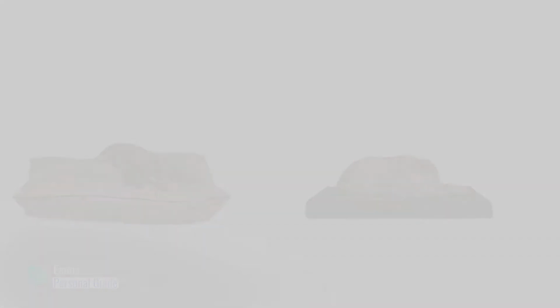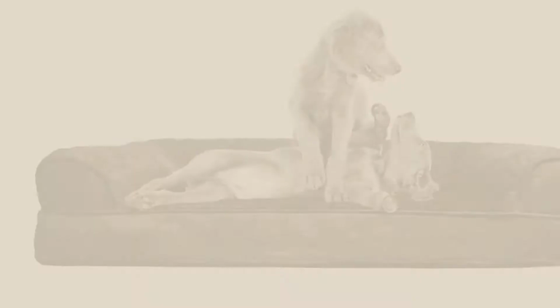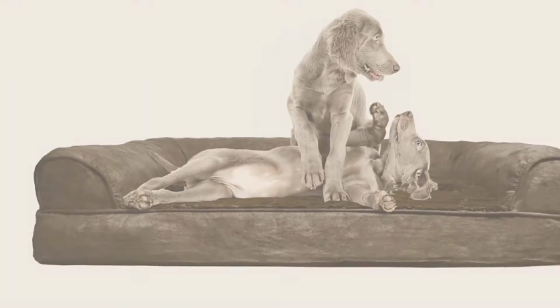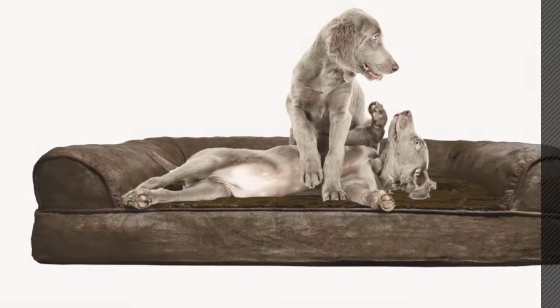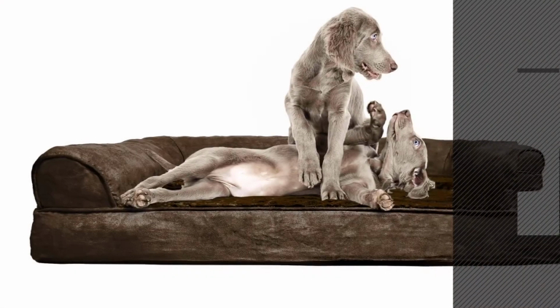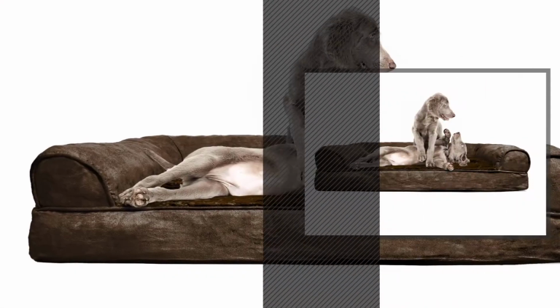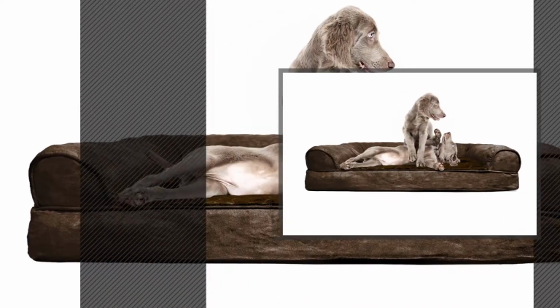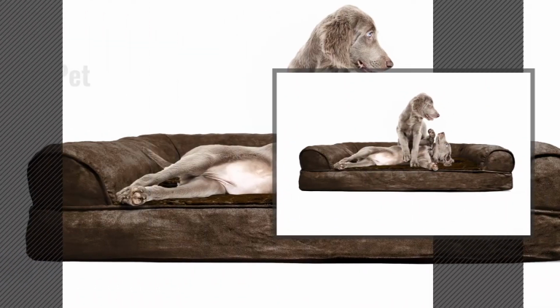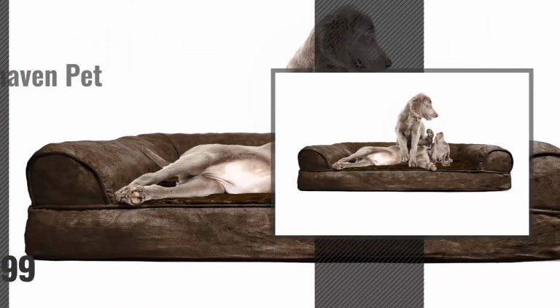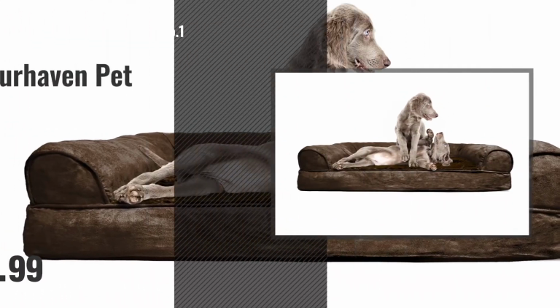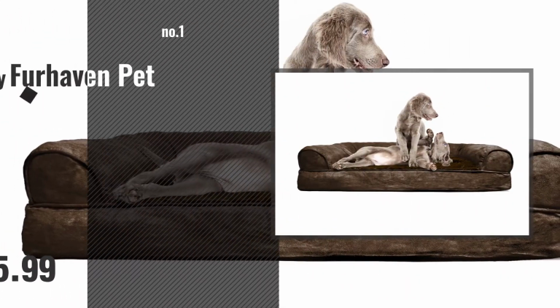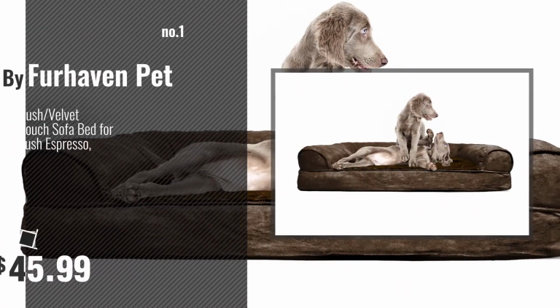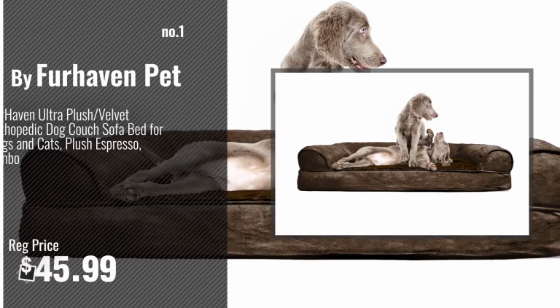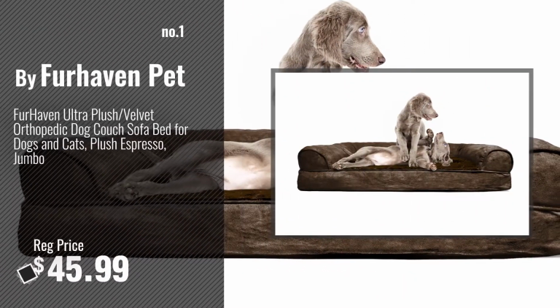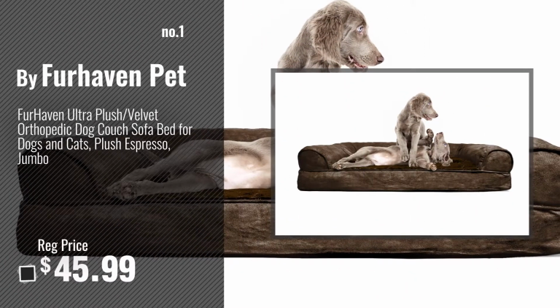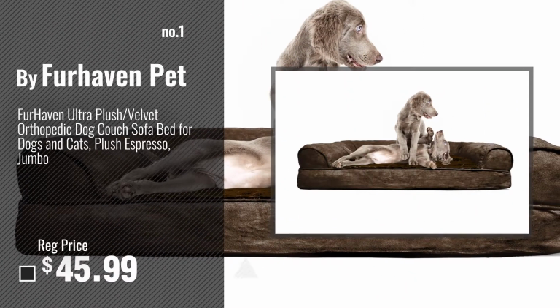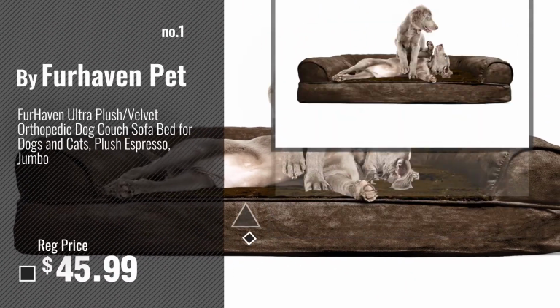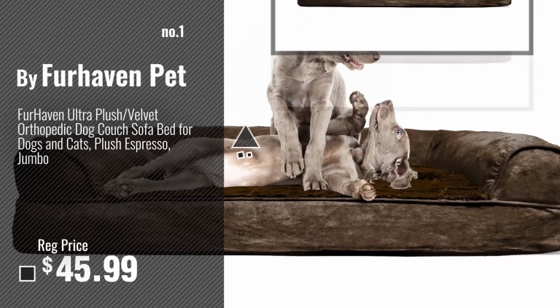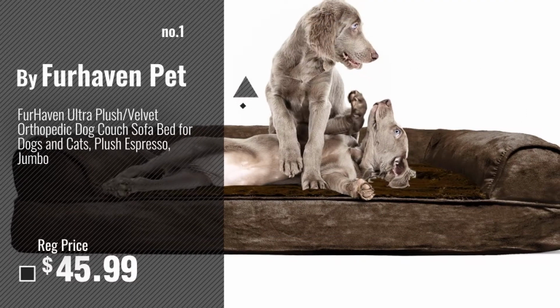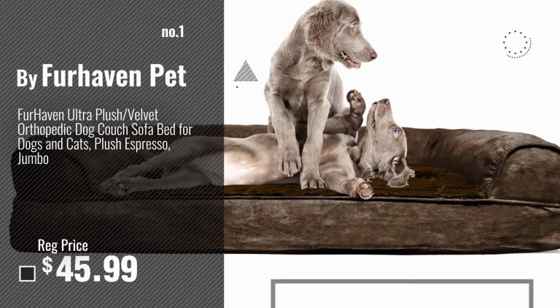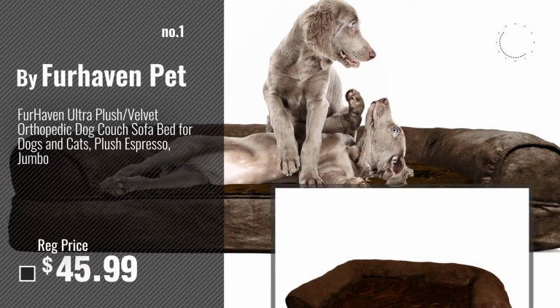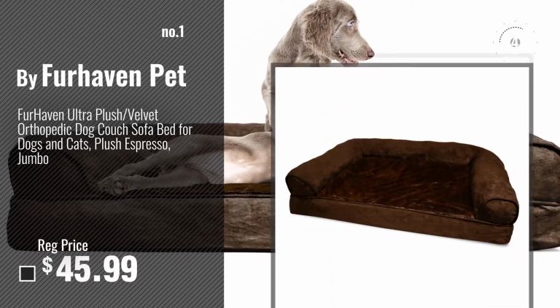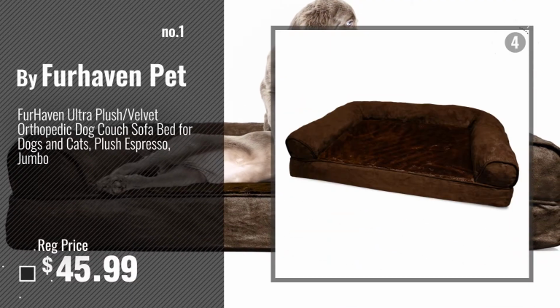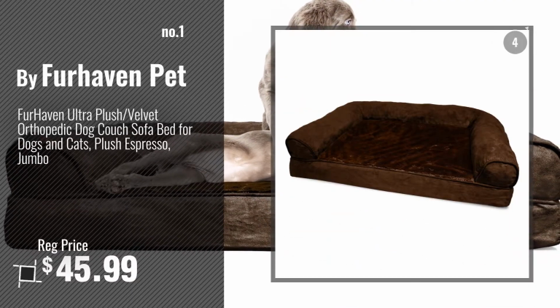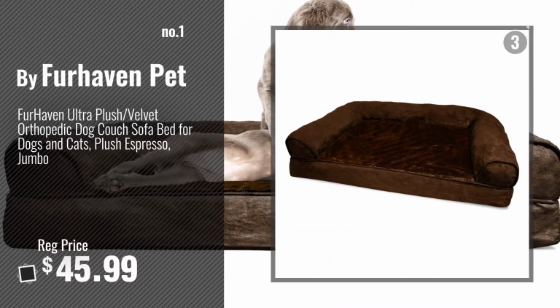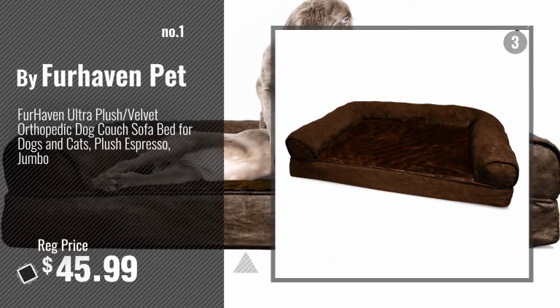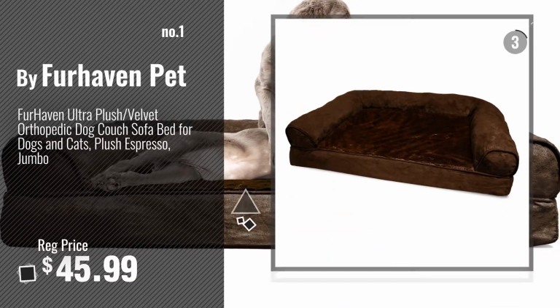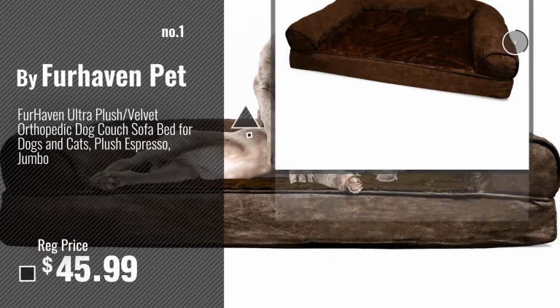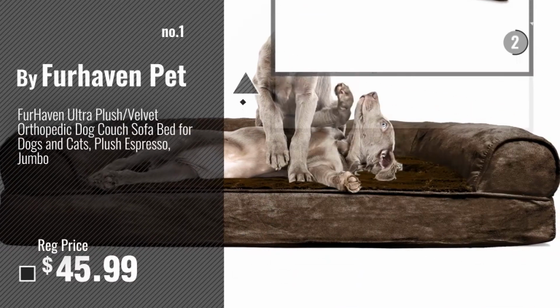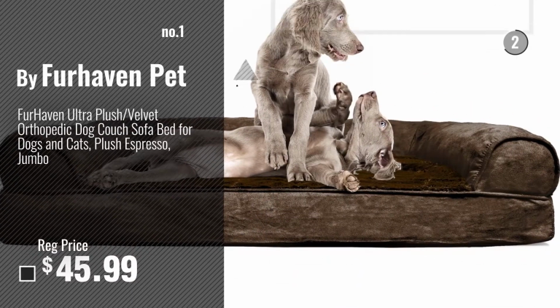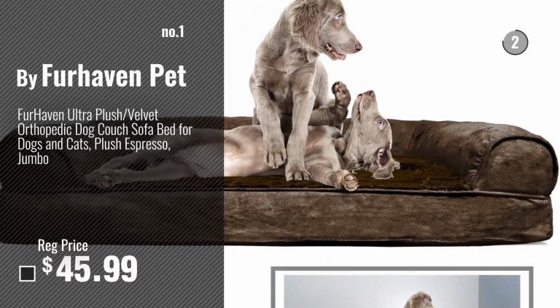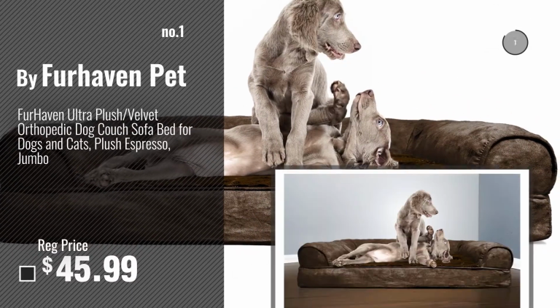Number 1, Most Popular, by Furhaven Pet. Watch this video, choose your favorite.